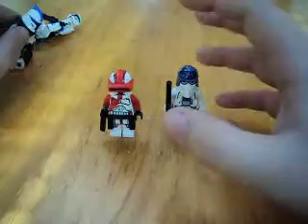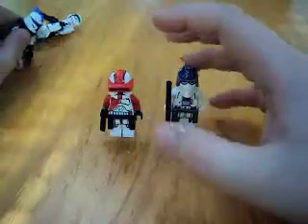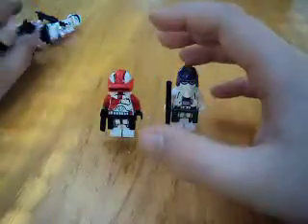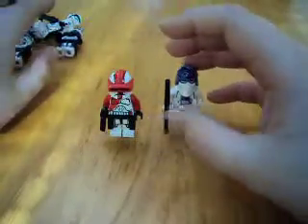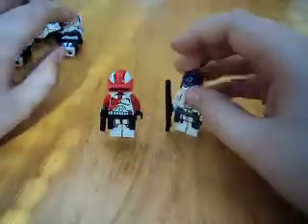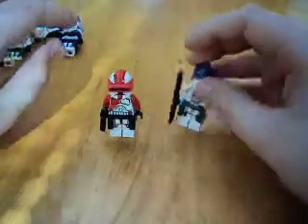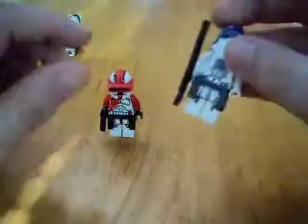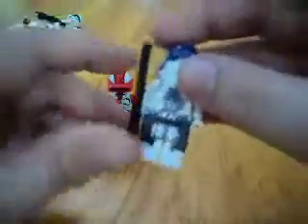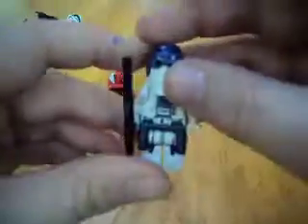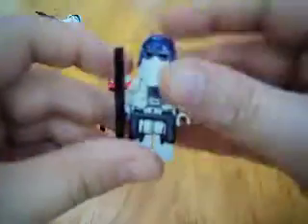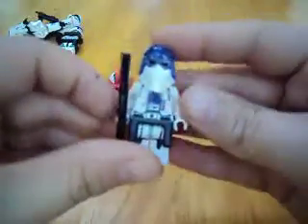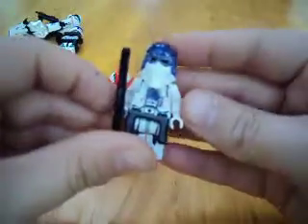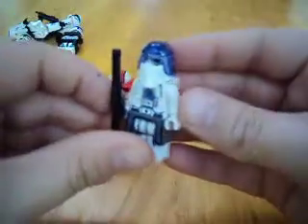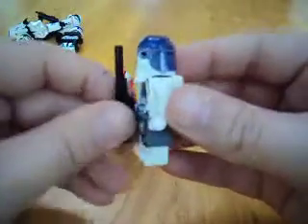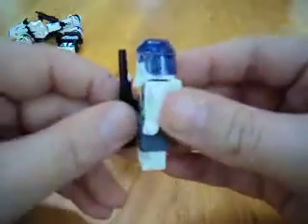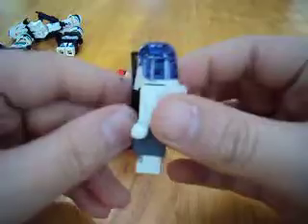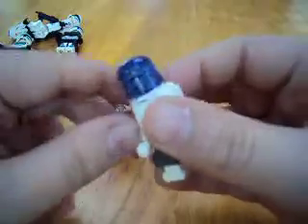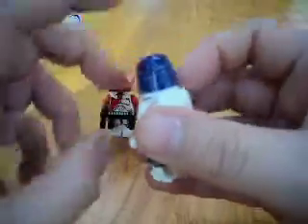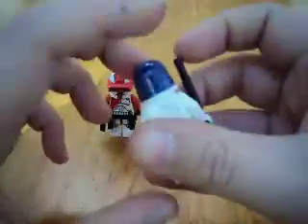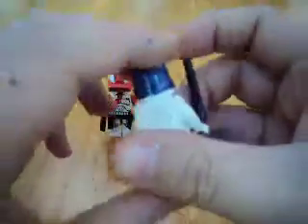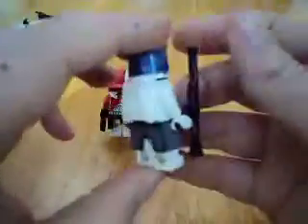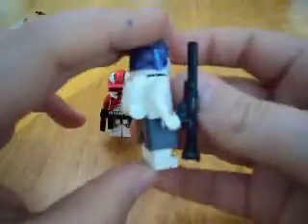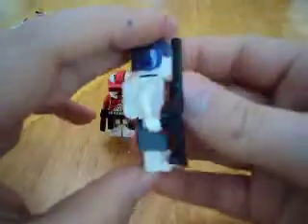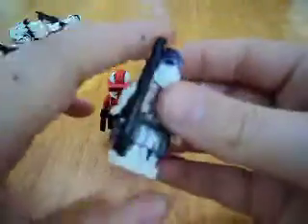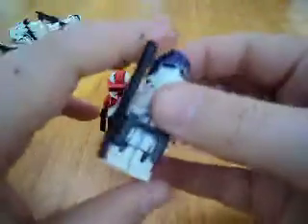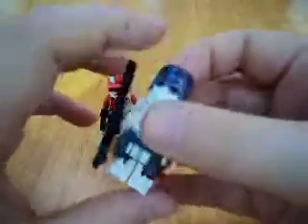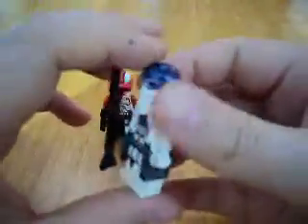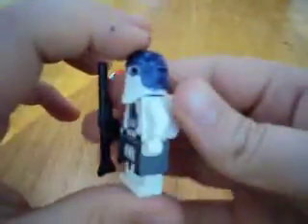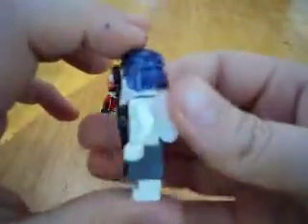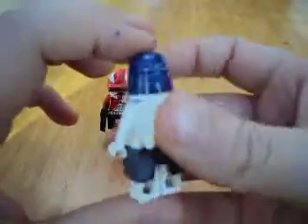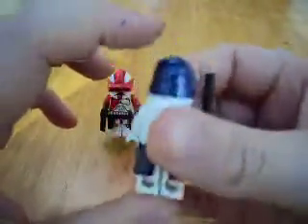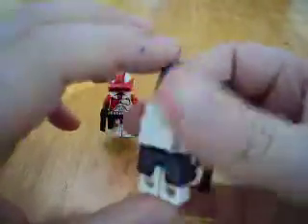And then, this is a 501st Heavy Trooper. I made him out of a Snow Trooper.